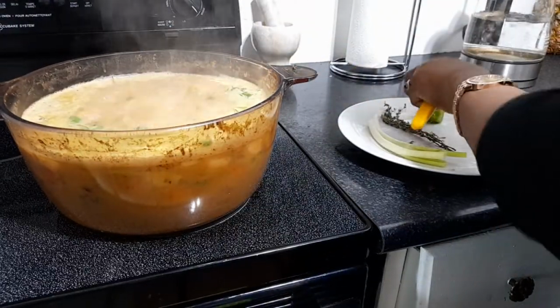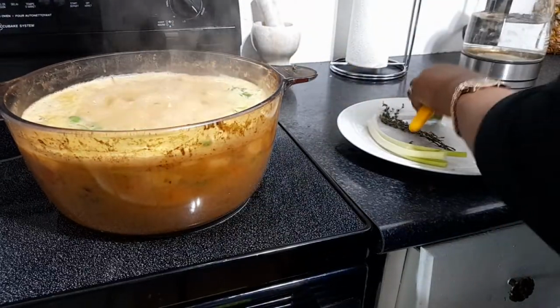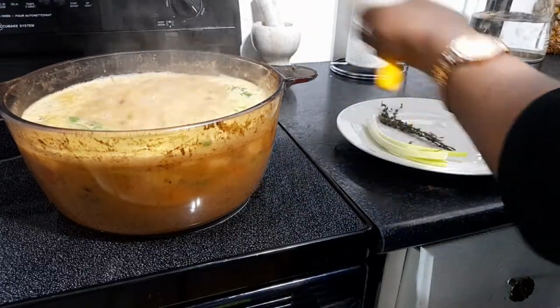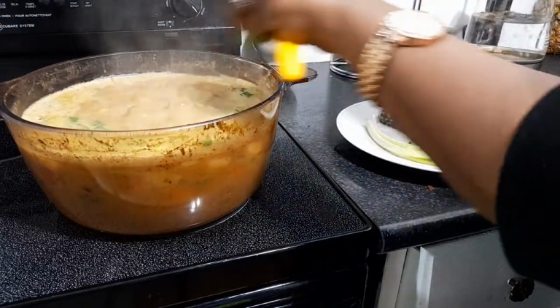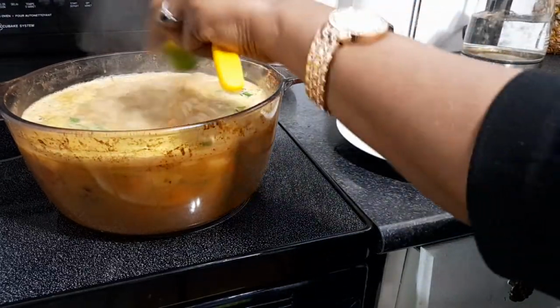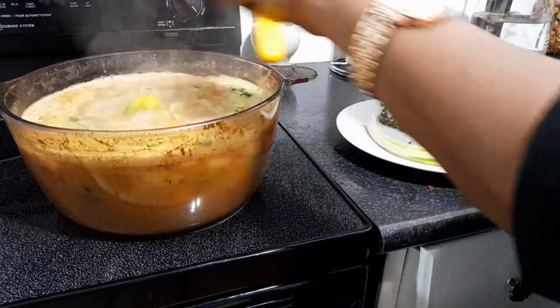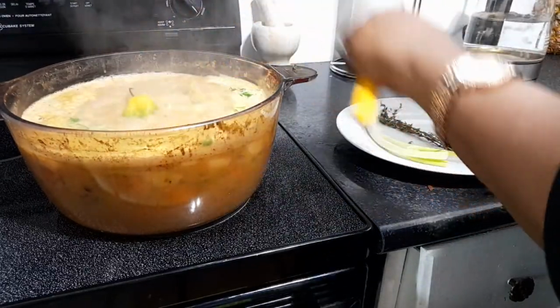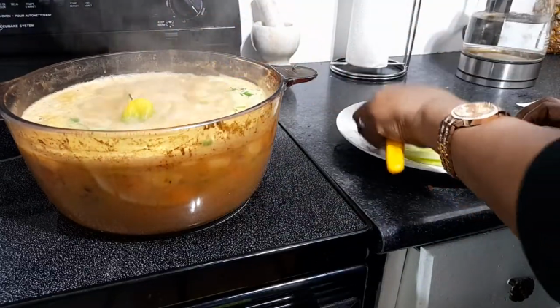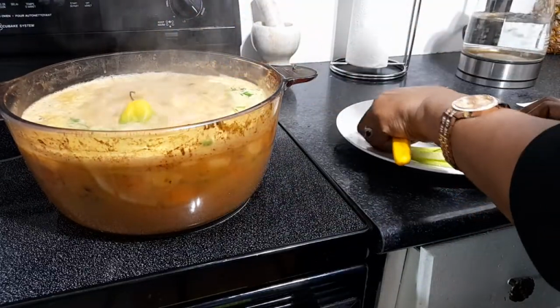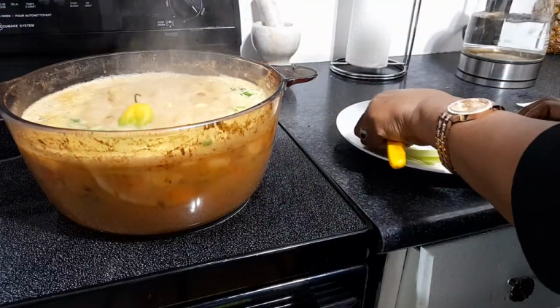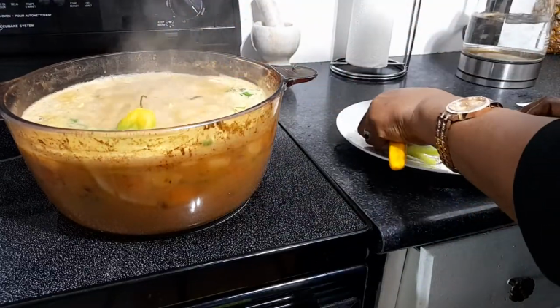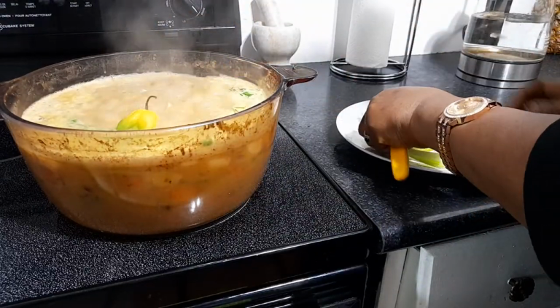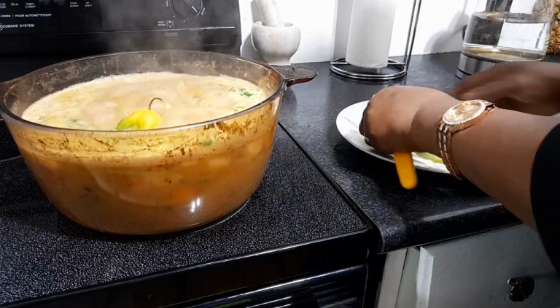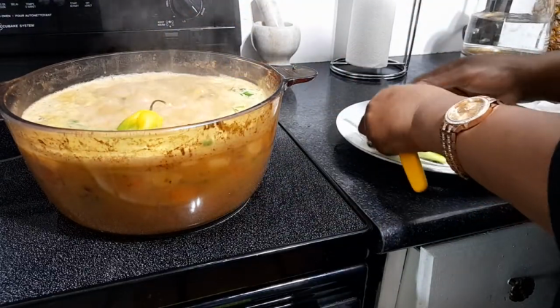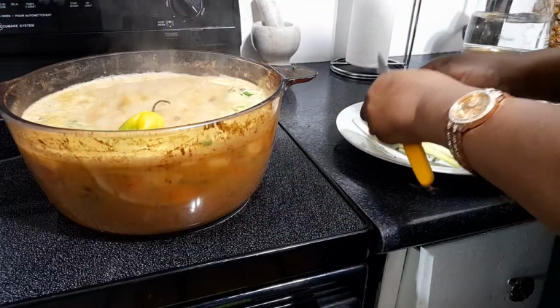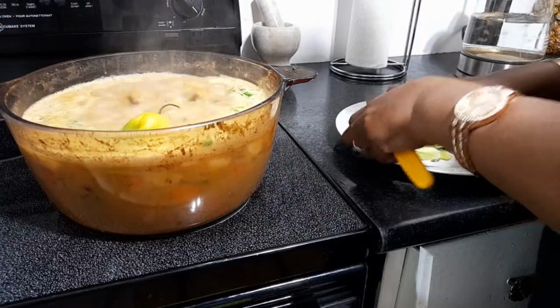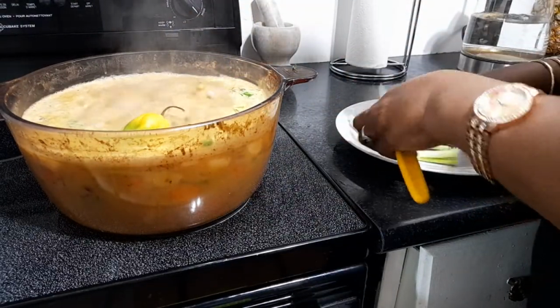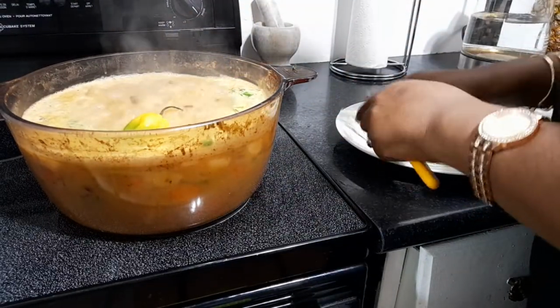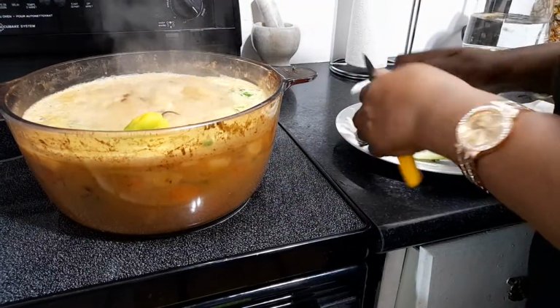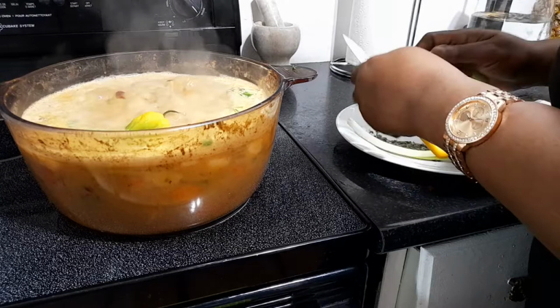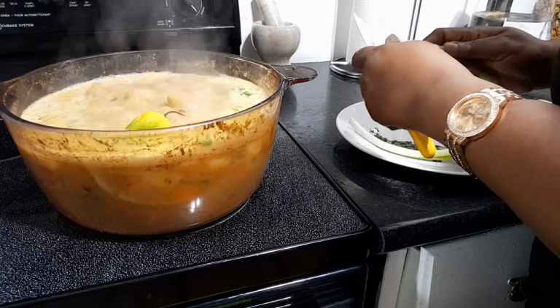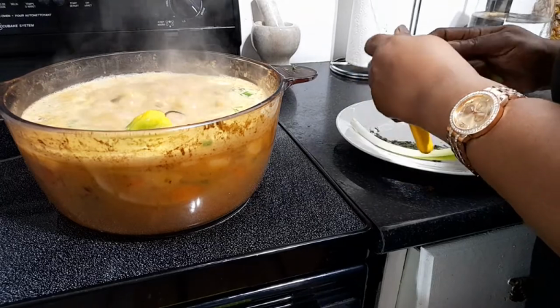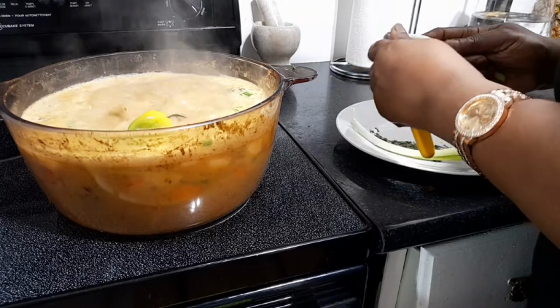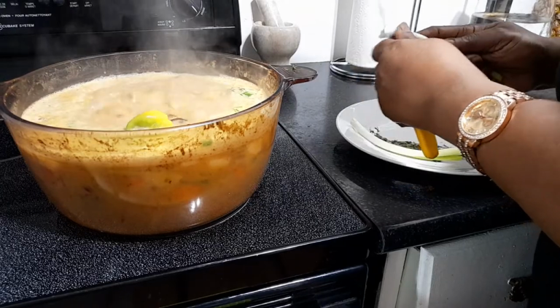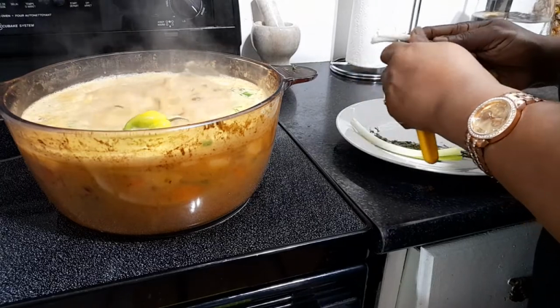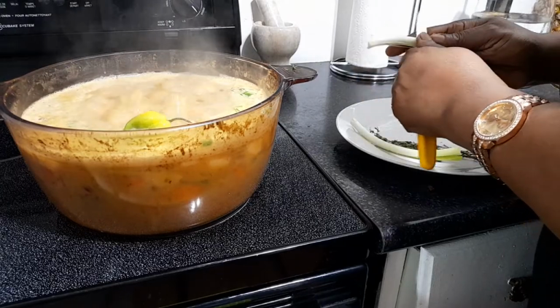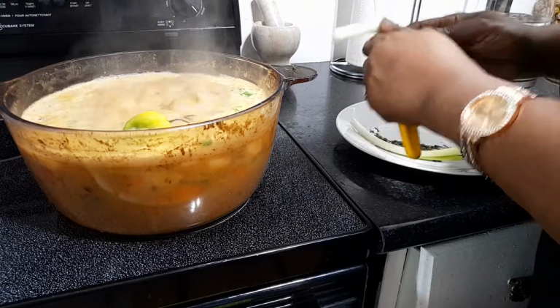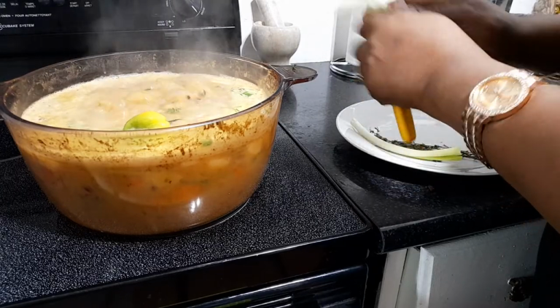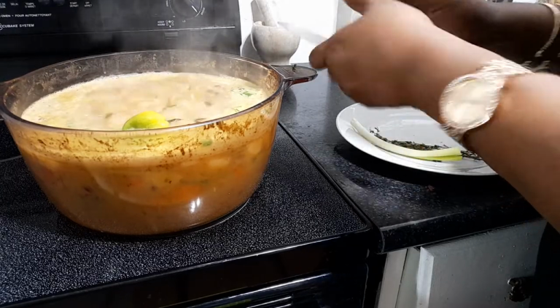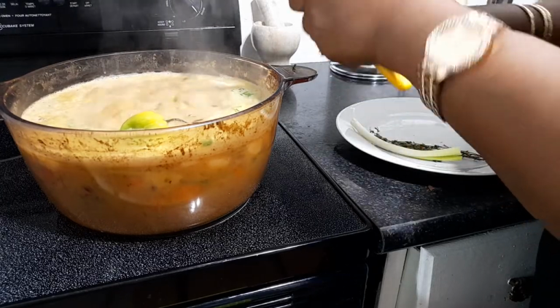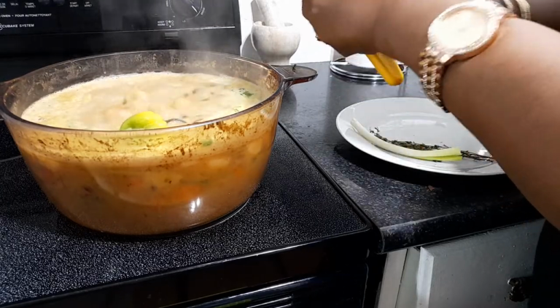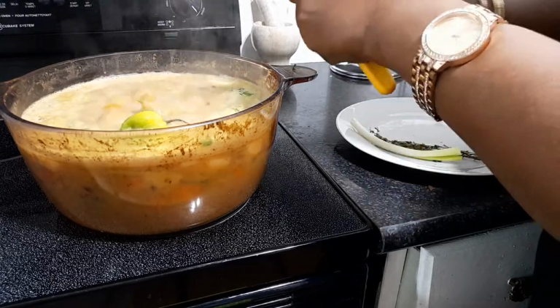And that's my scotch bonnet pepper — an old one.